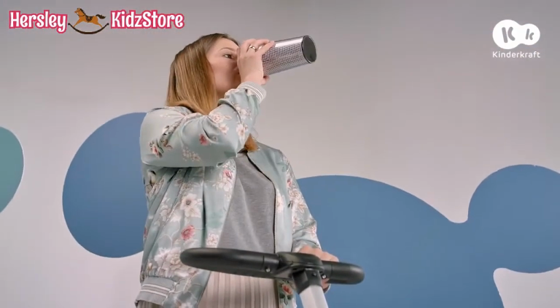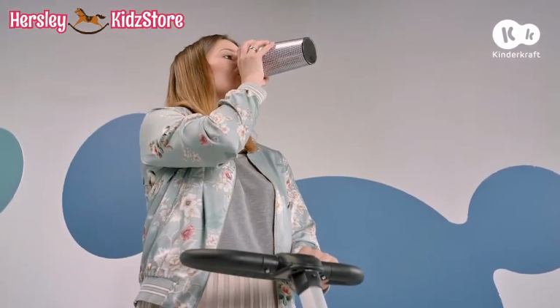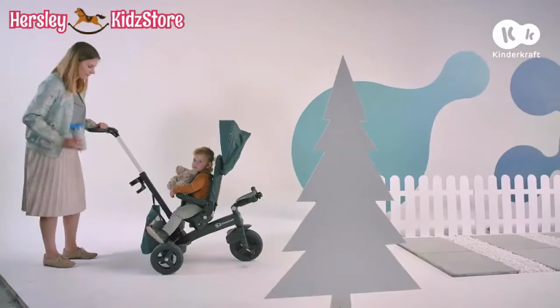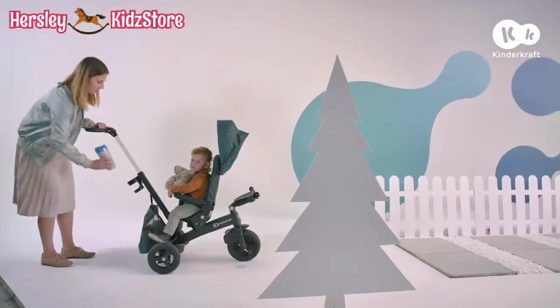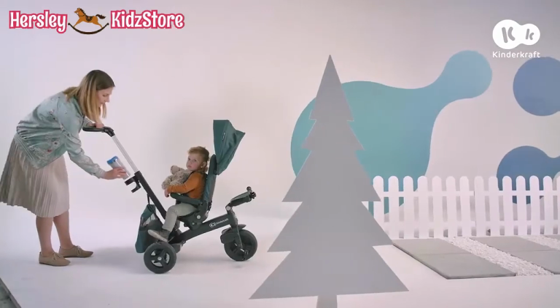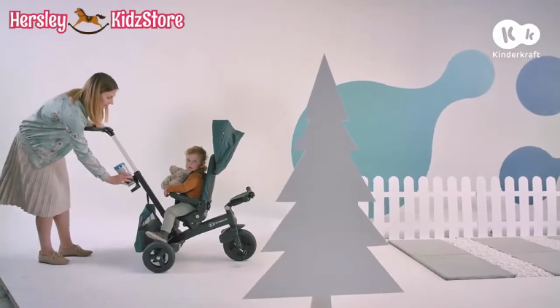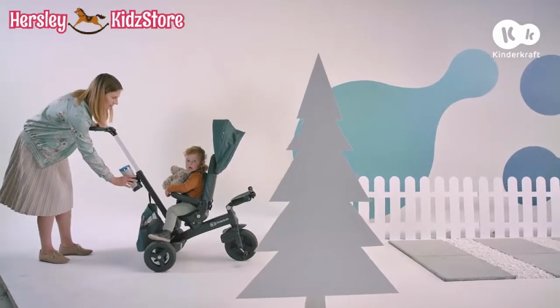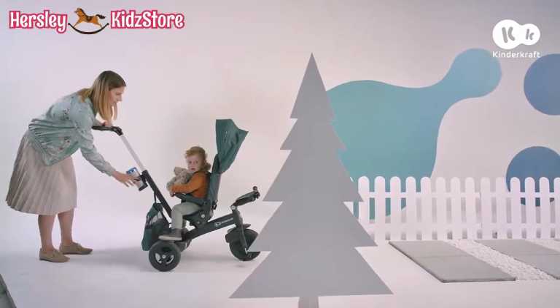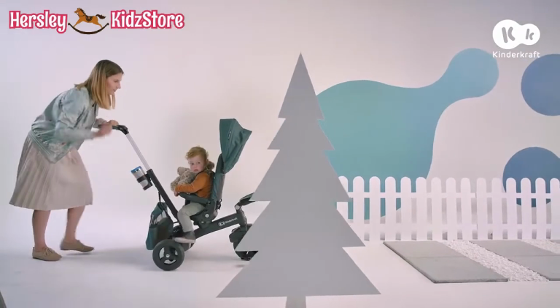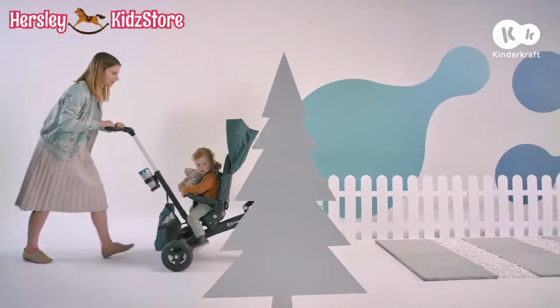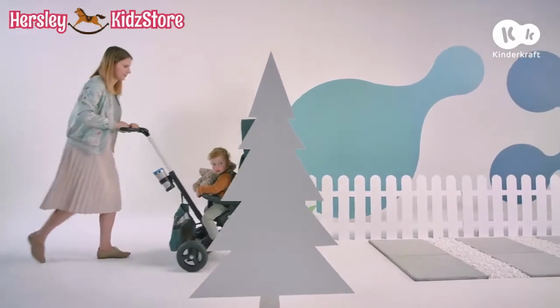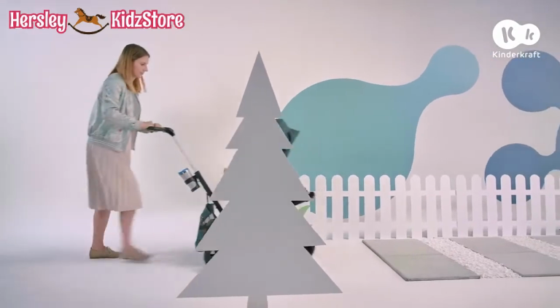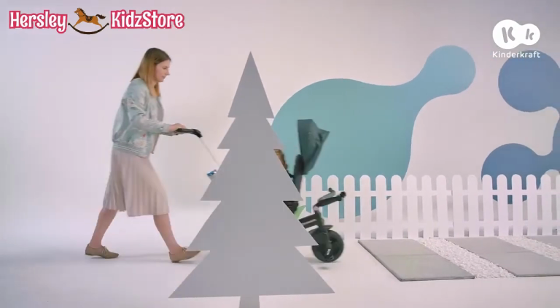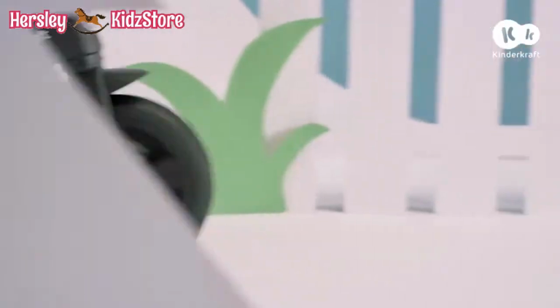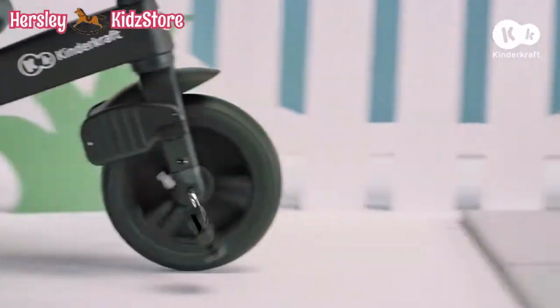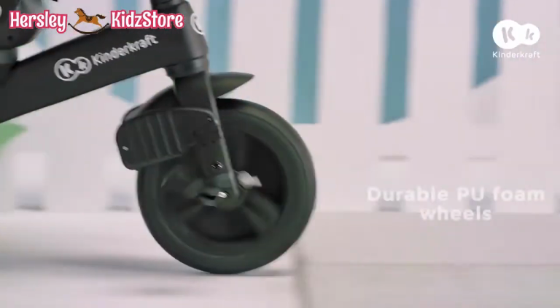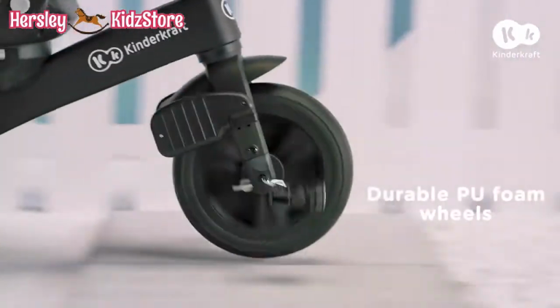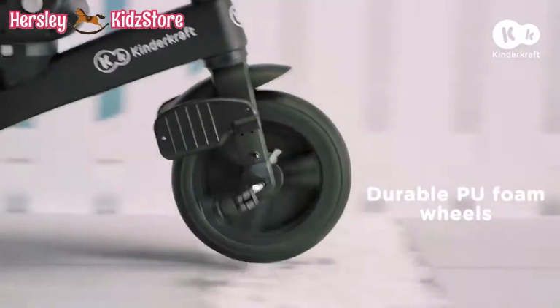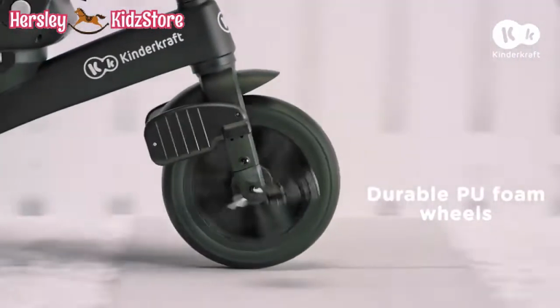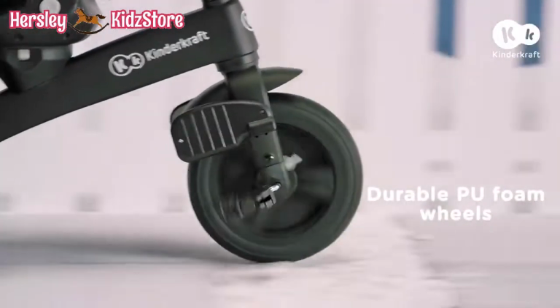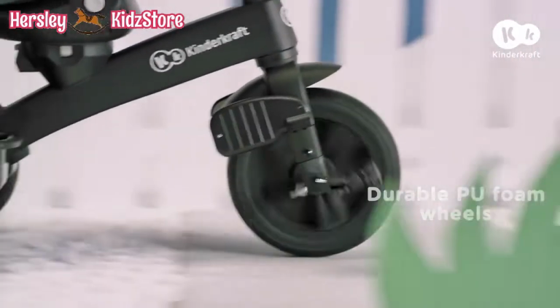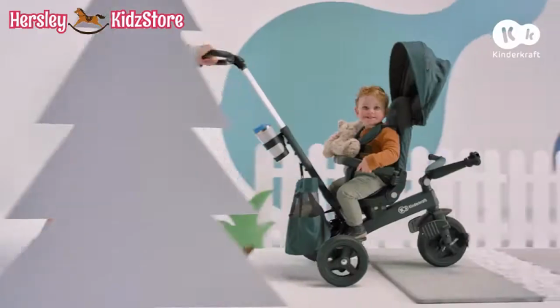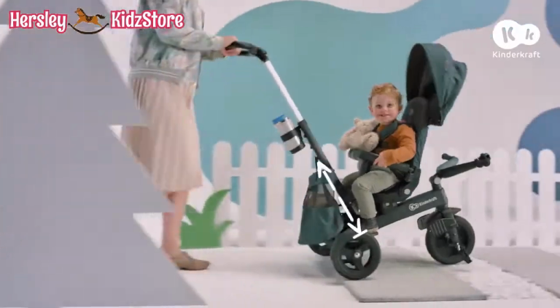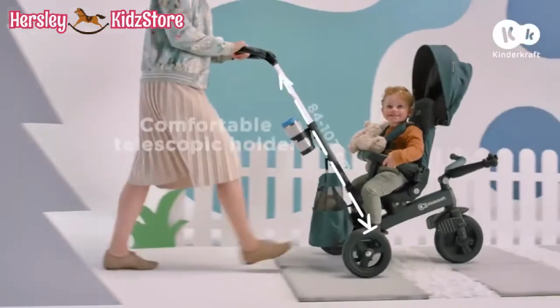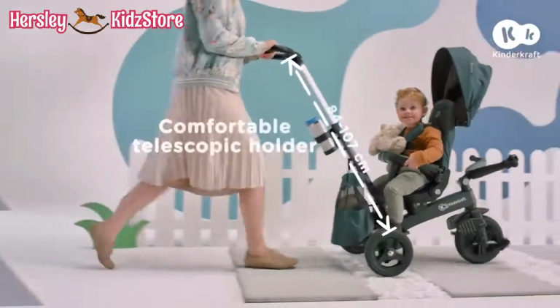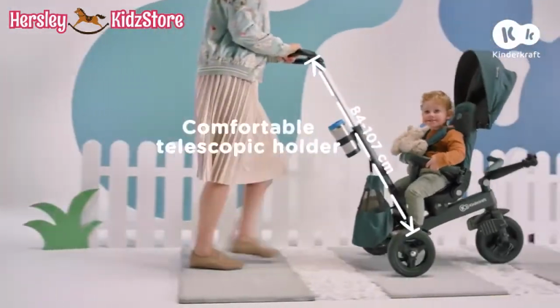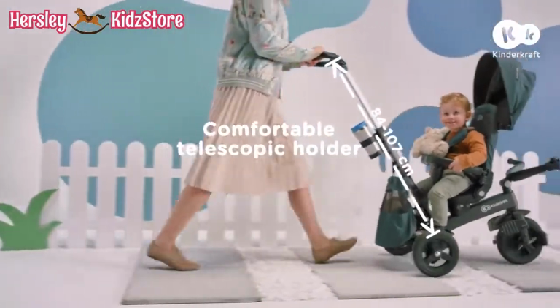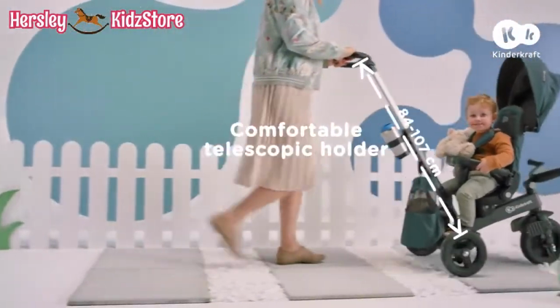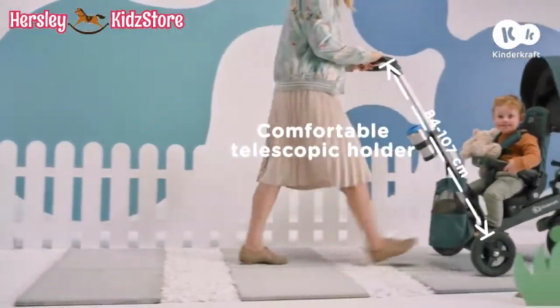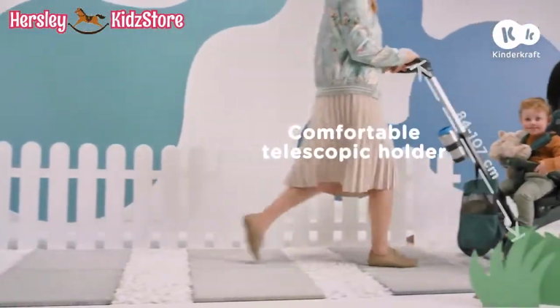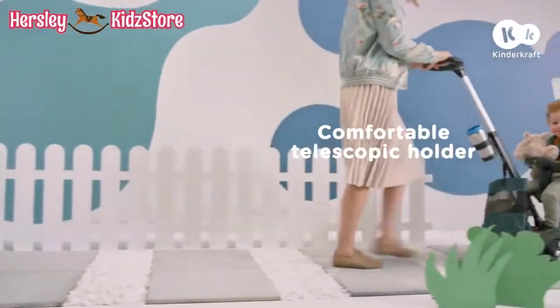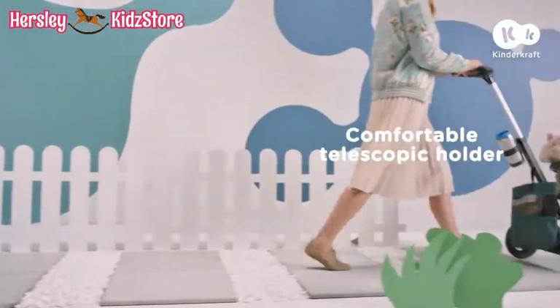Okay, off we go at full speed. With Easy Twist, we don't have to limit ourselves because these wheels are made for all surfaces.